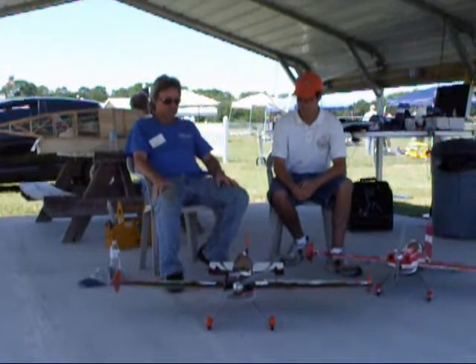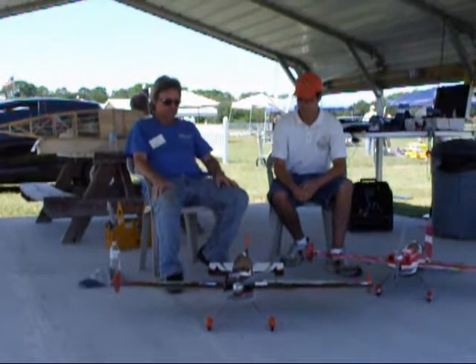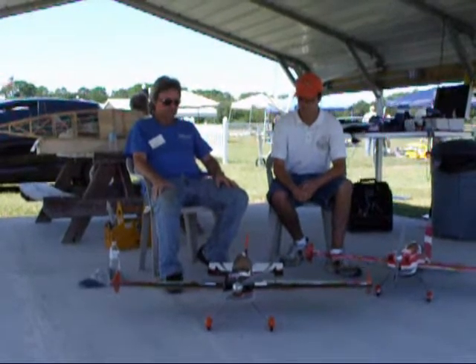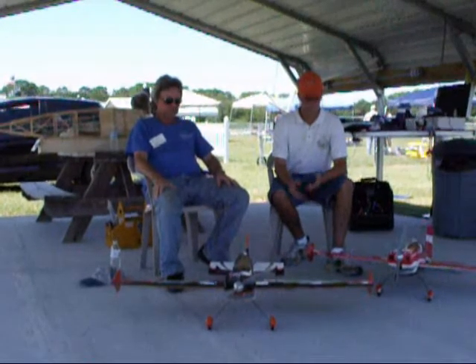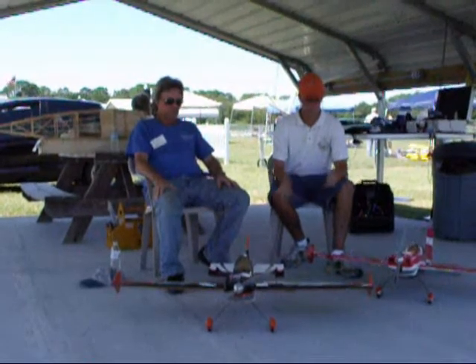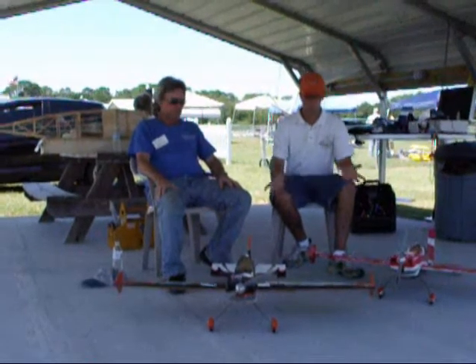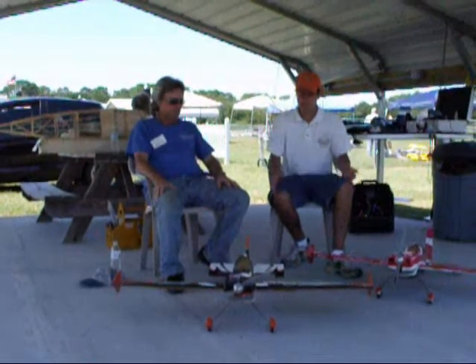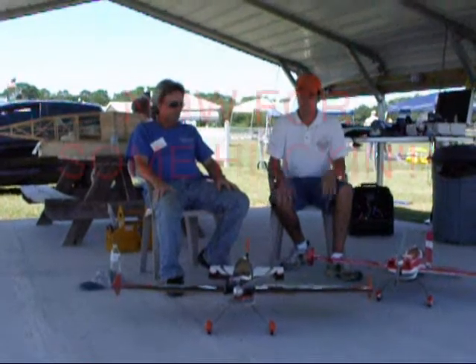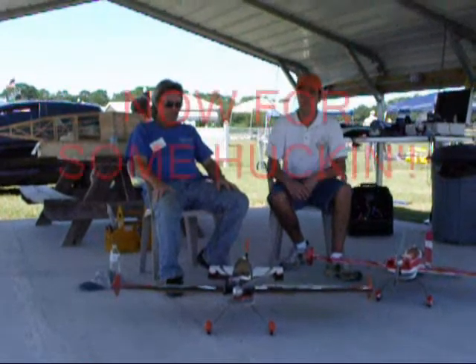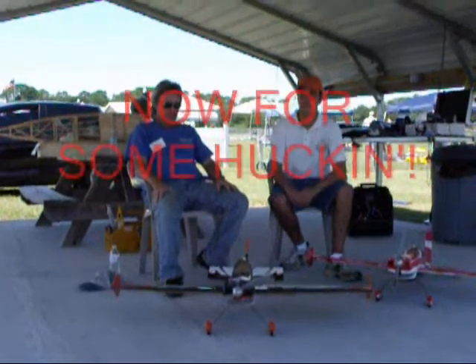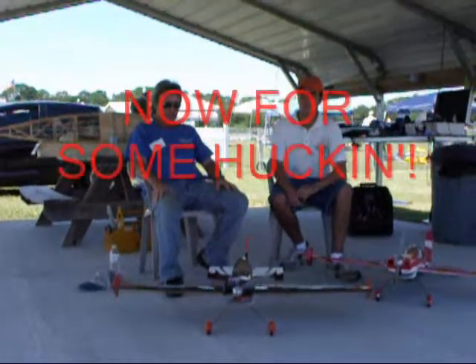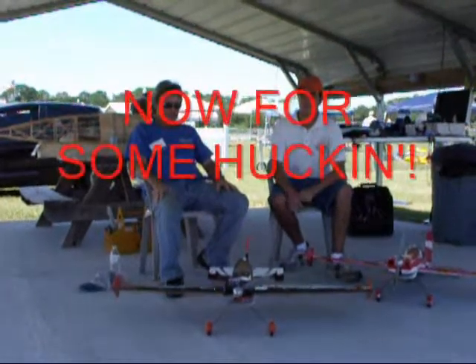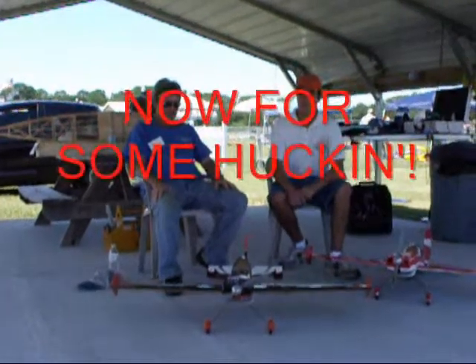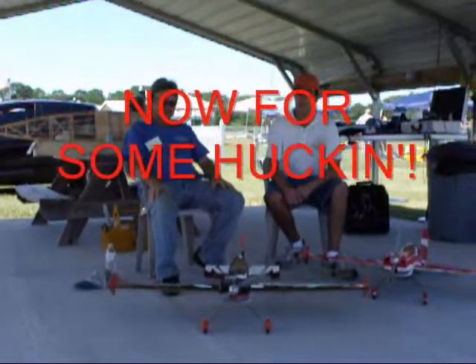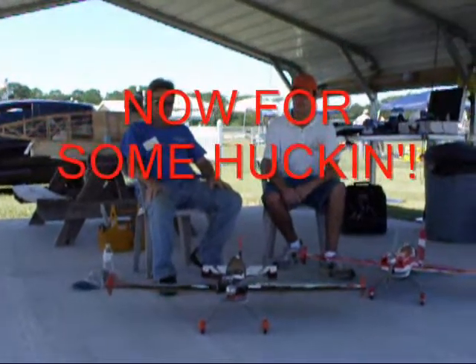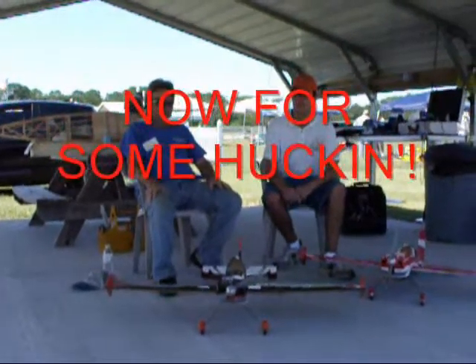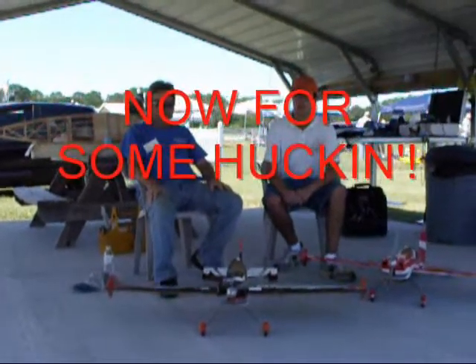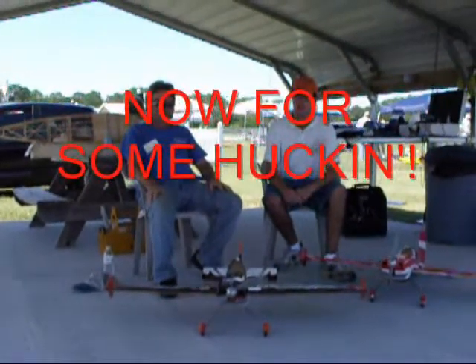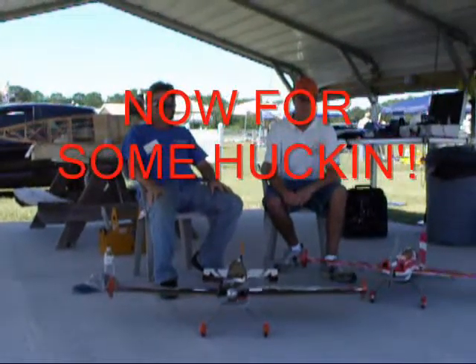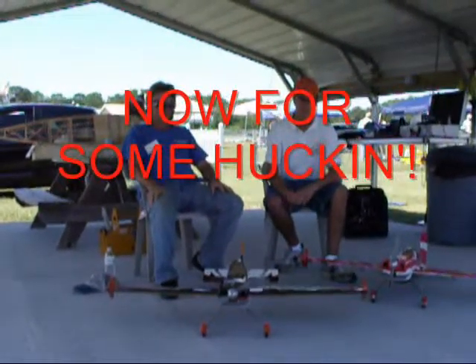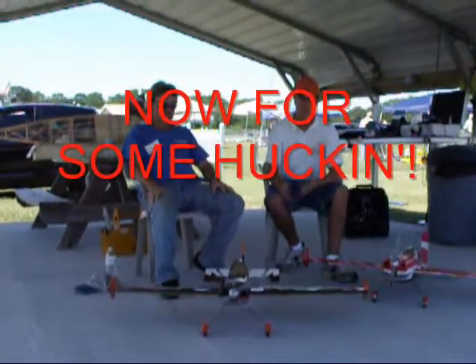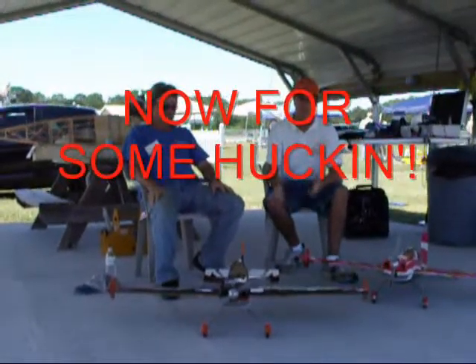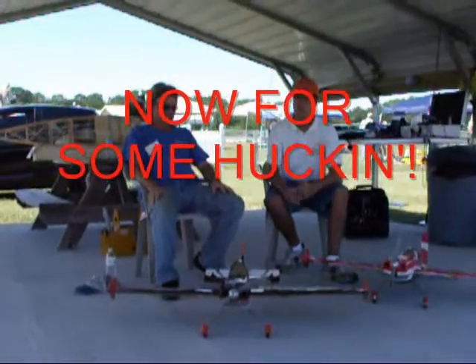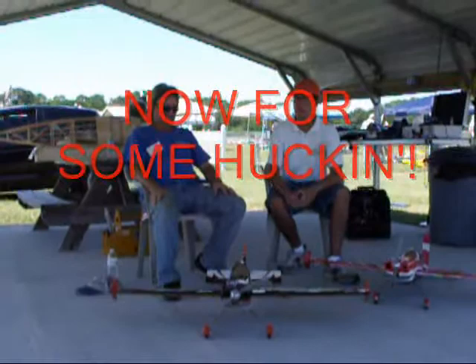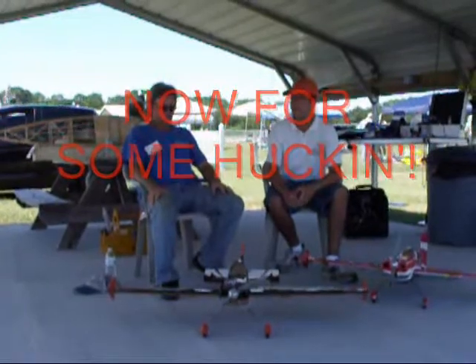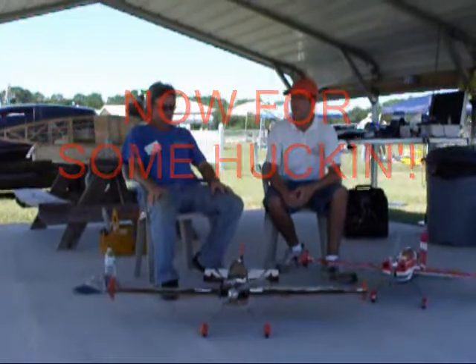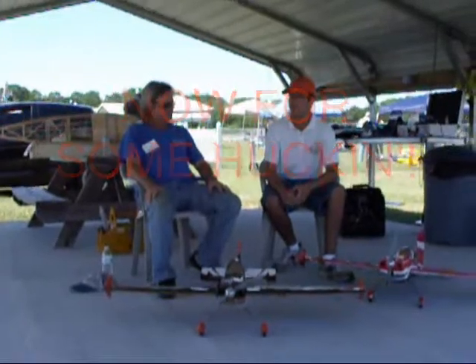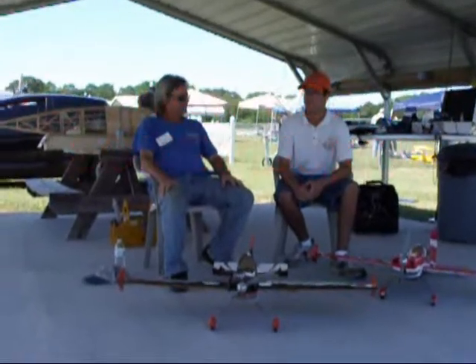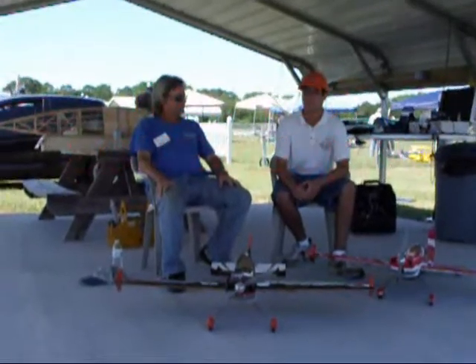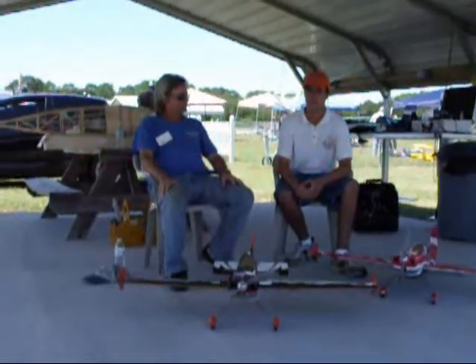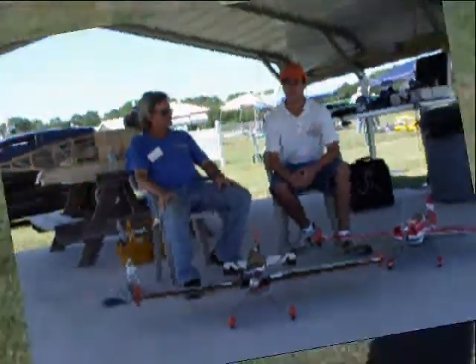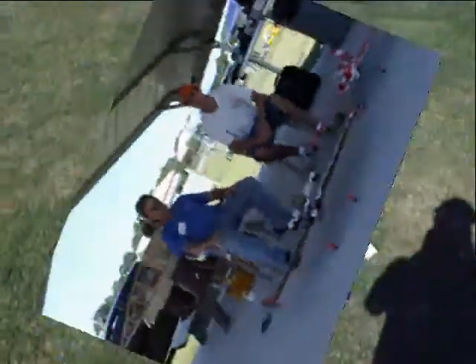So that's it. We've got two 3D Hobby Shop airplanes. They fly great, and that's it for now.